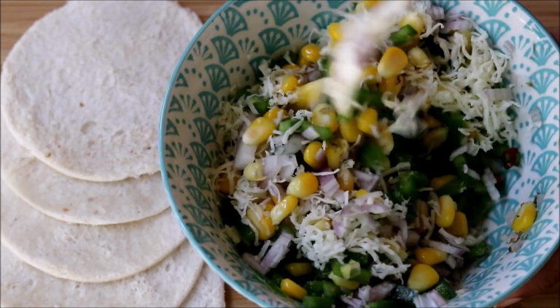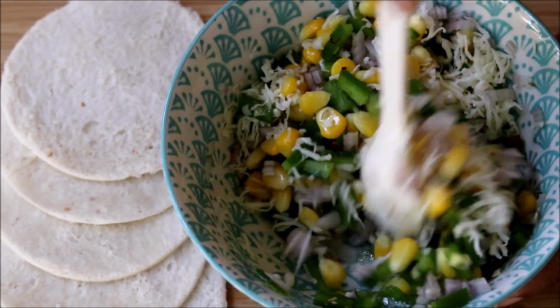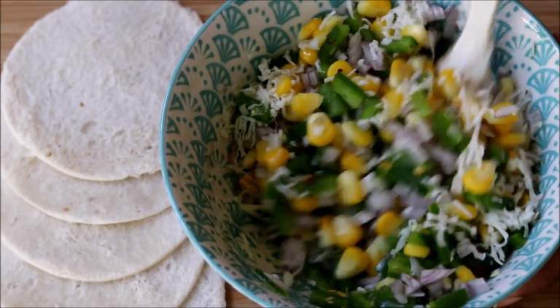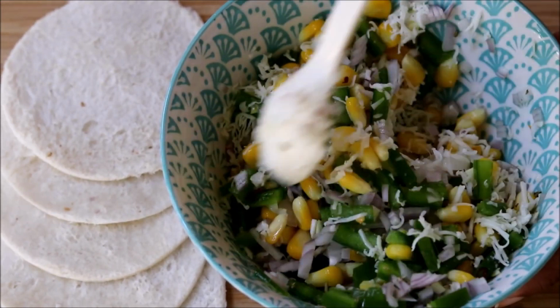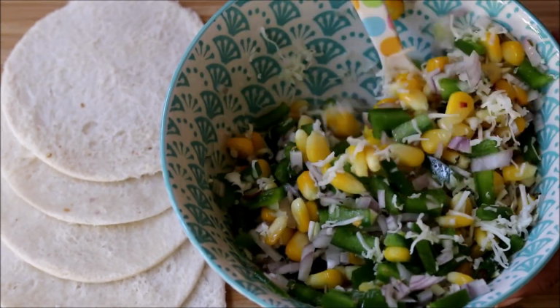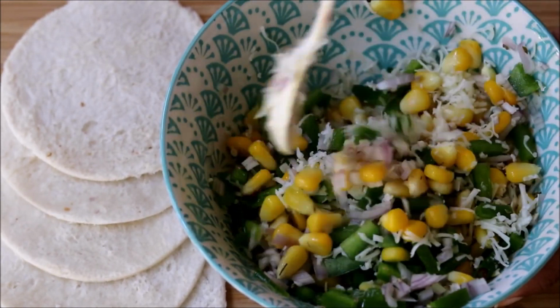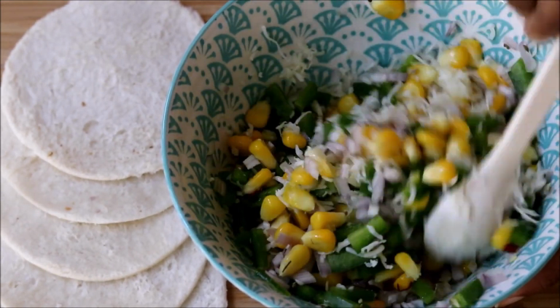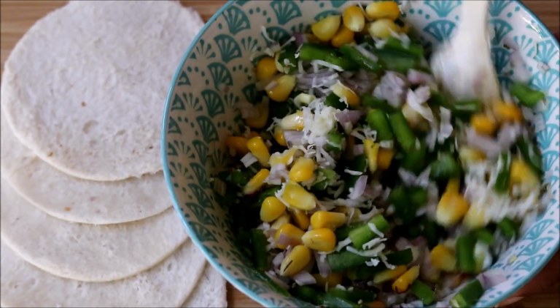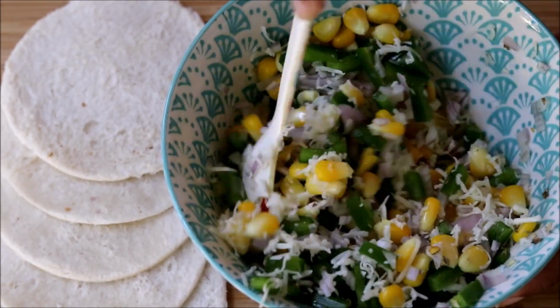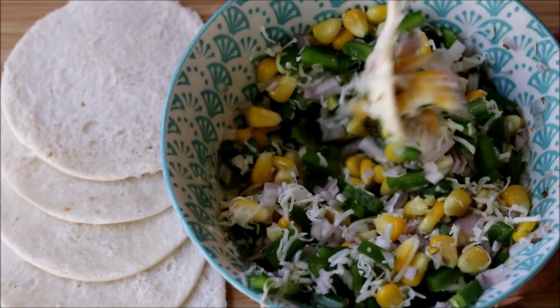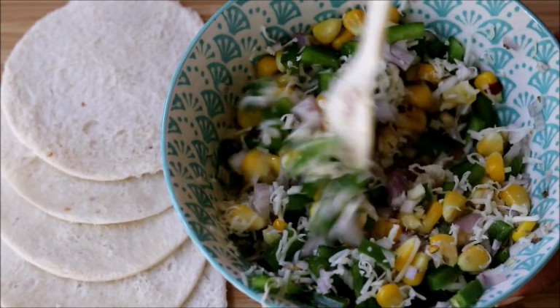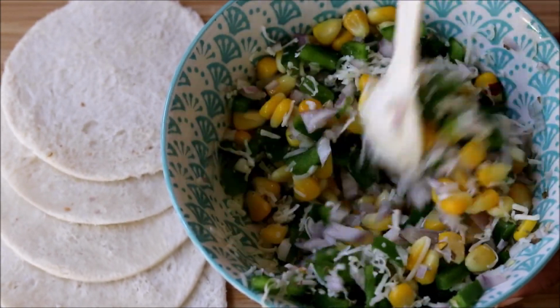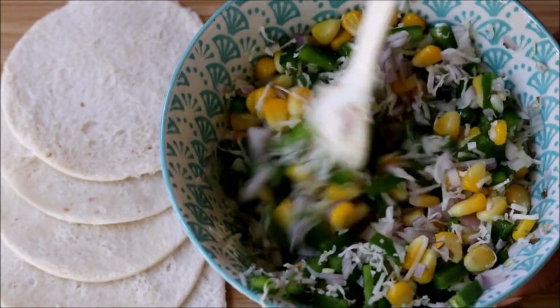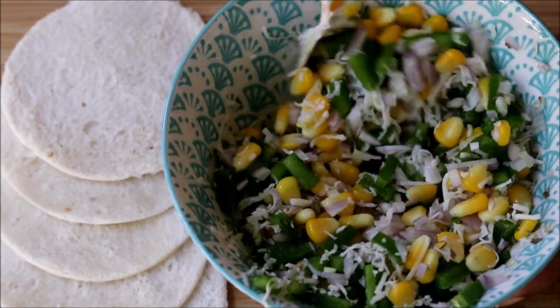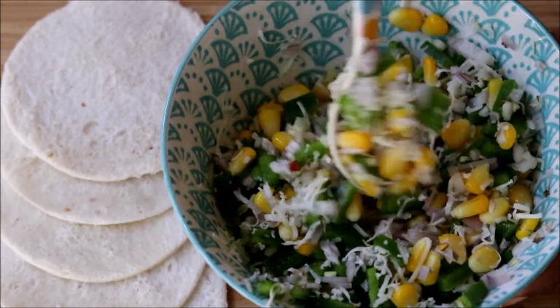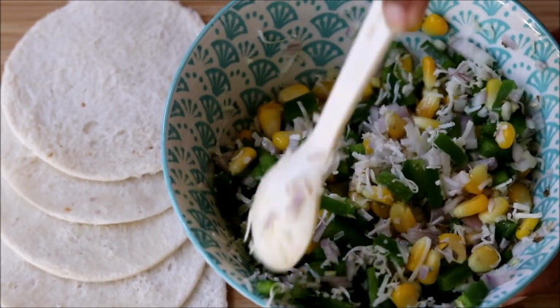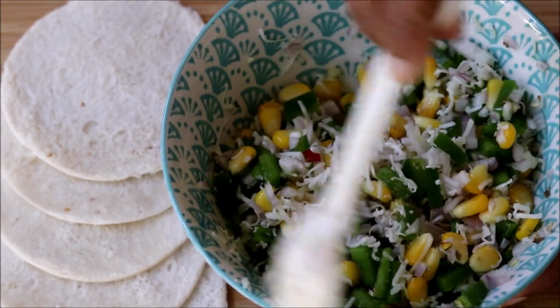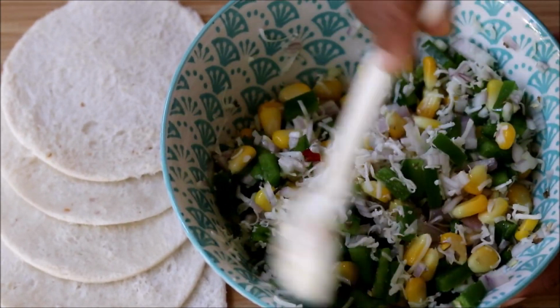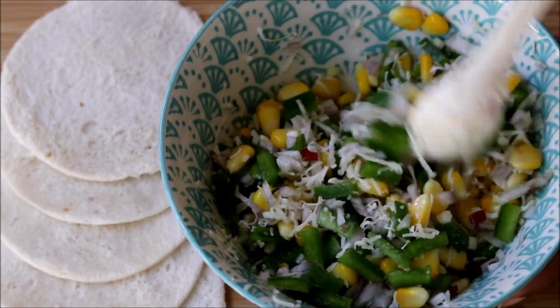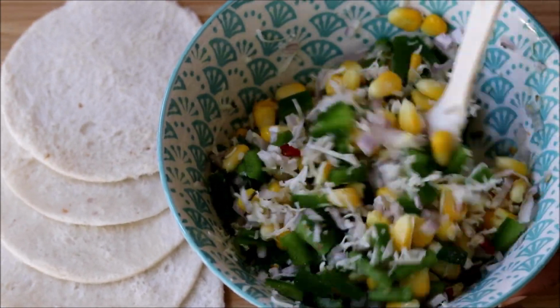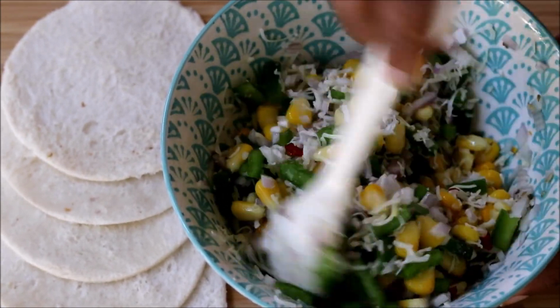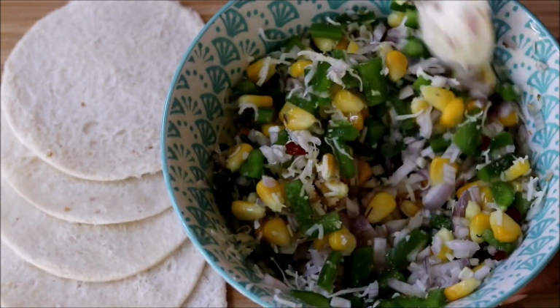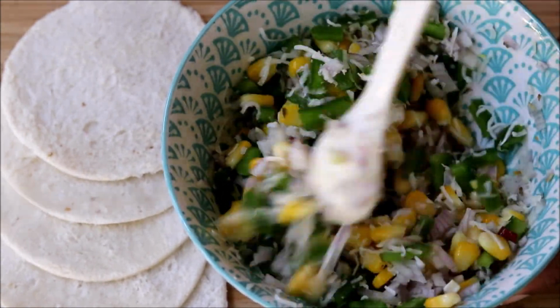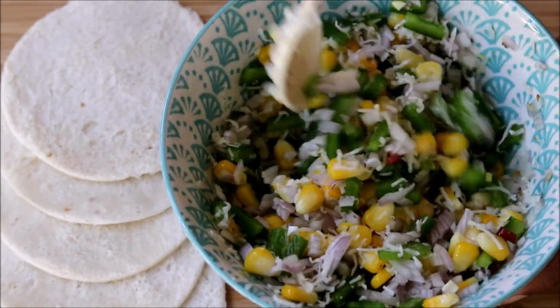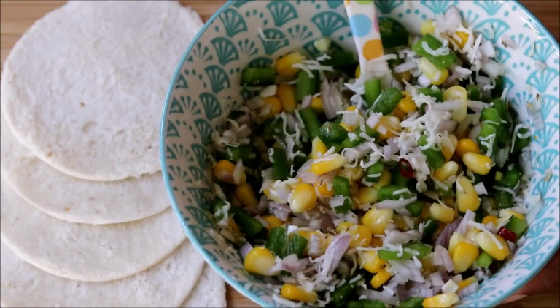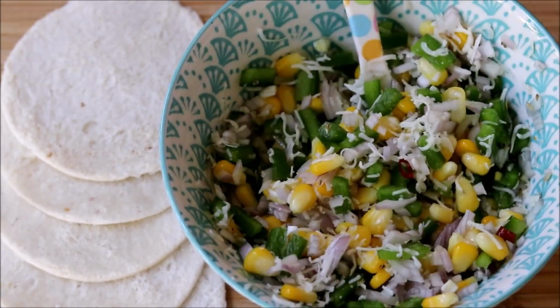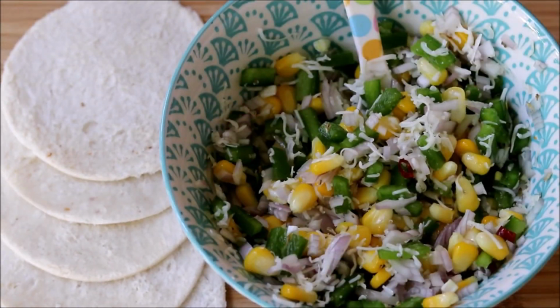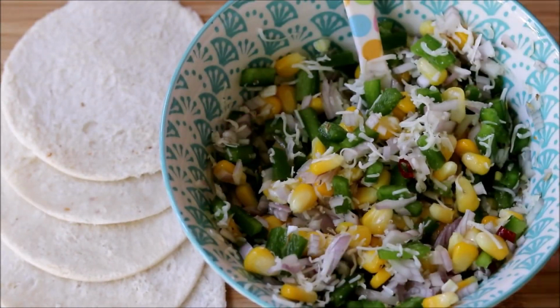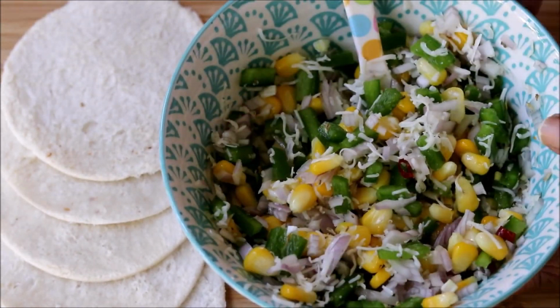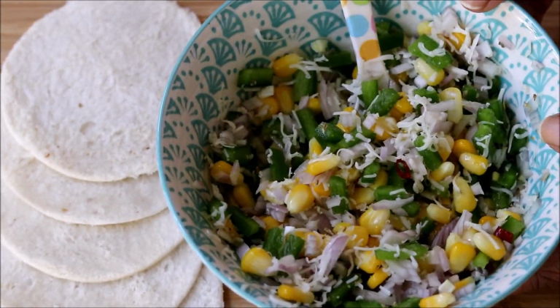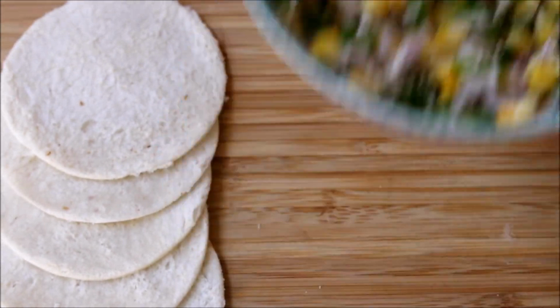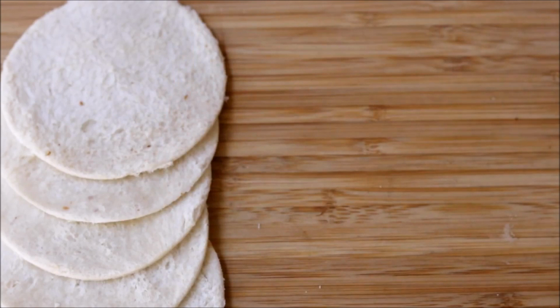In this recipe I am showing two types of pizza cups — baked and non-baked.